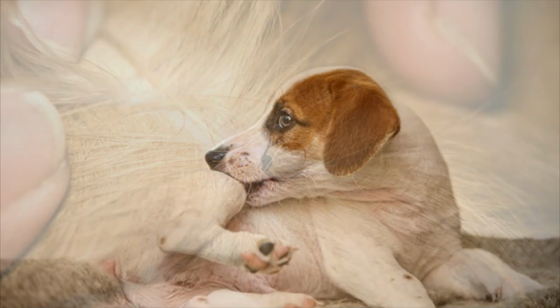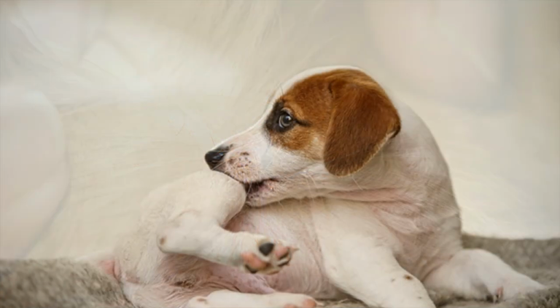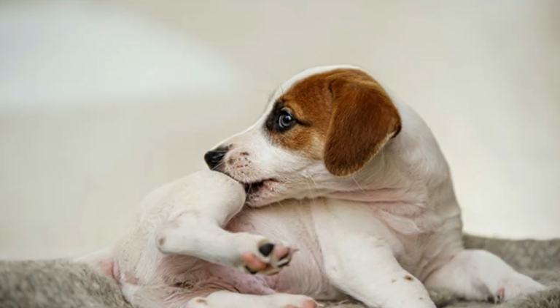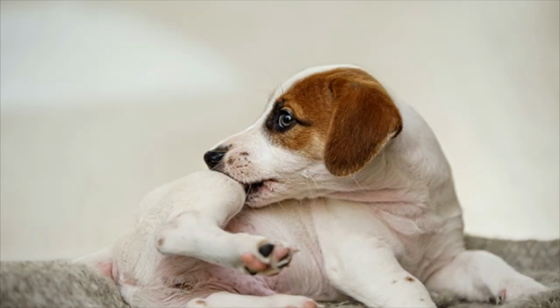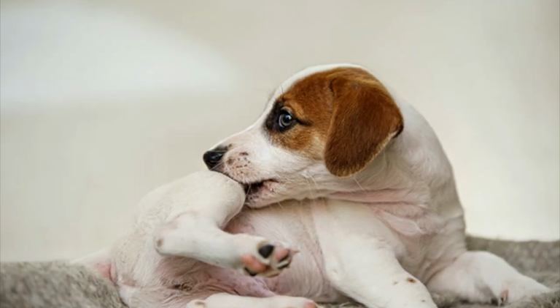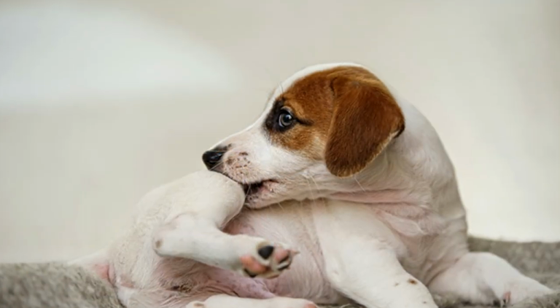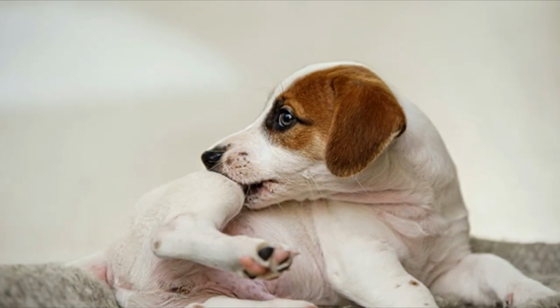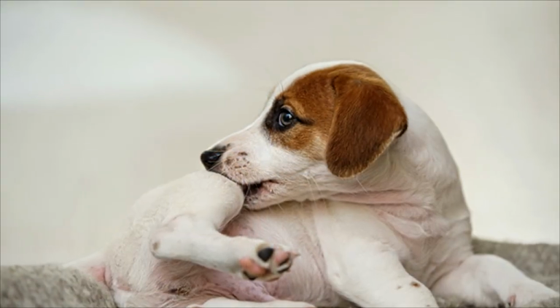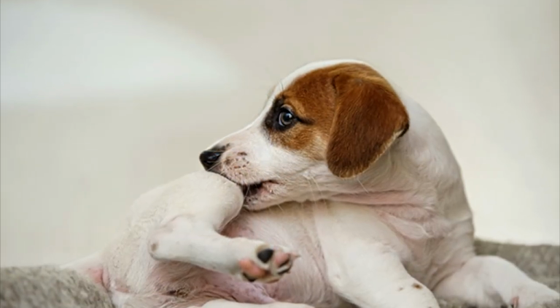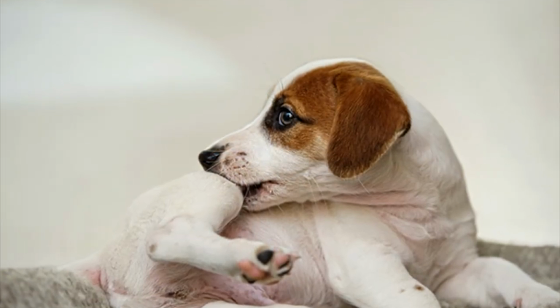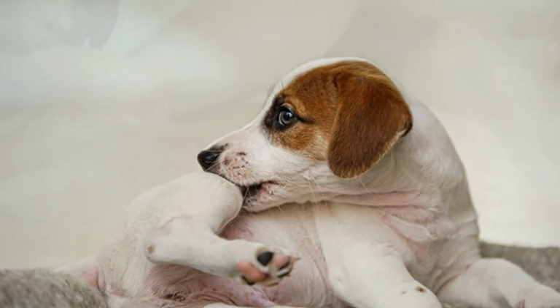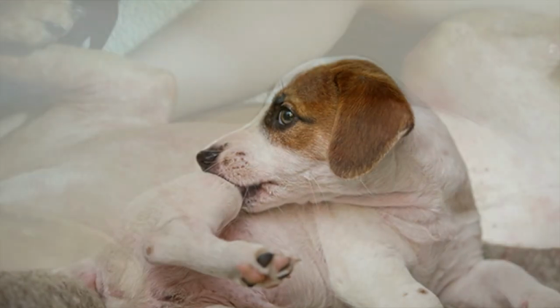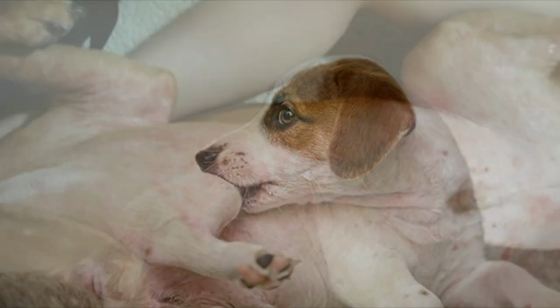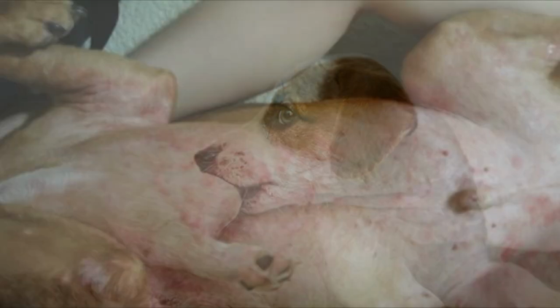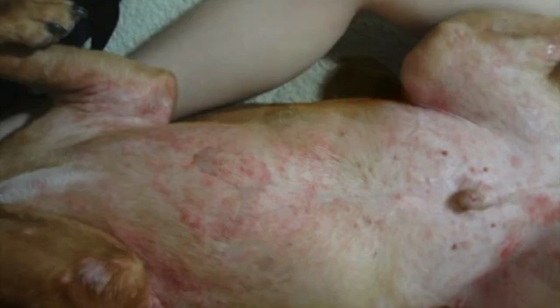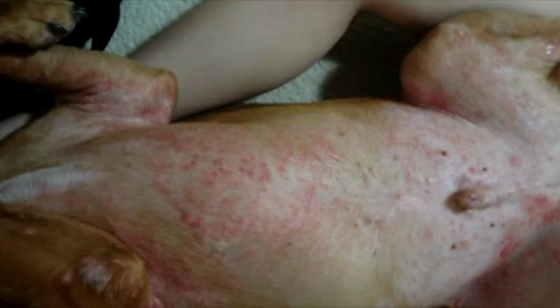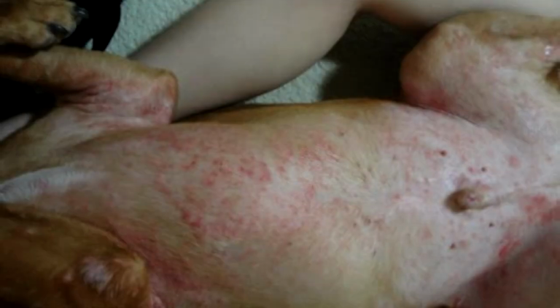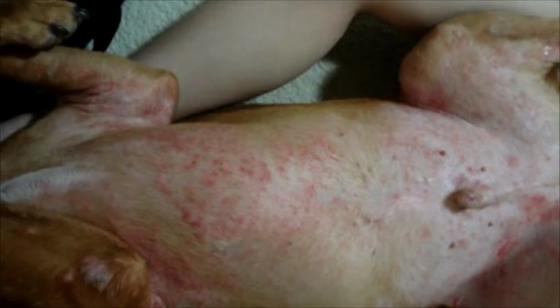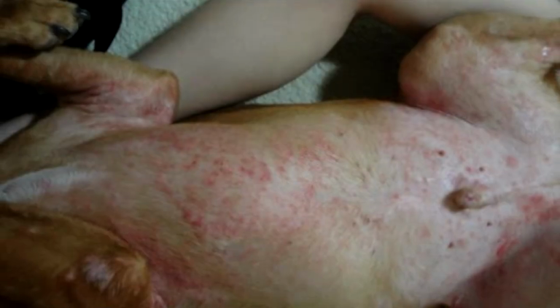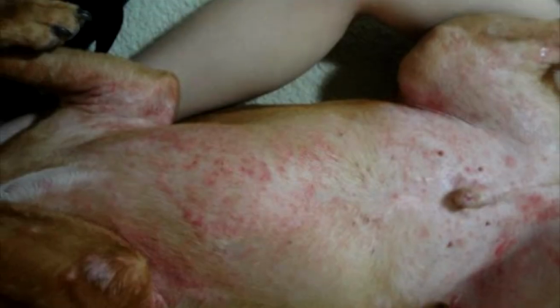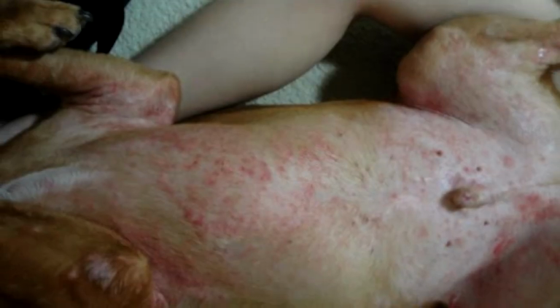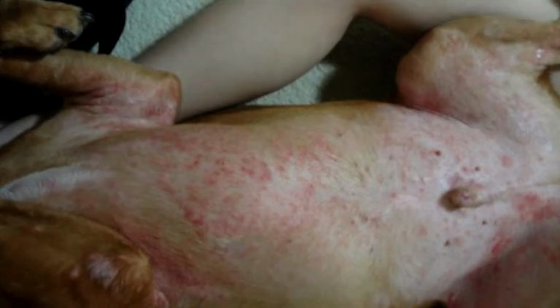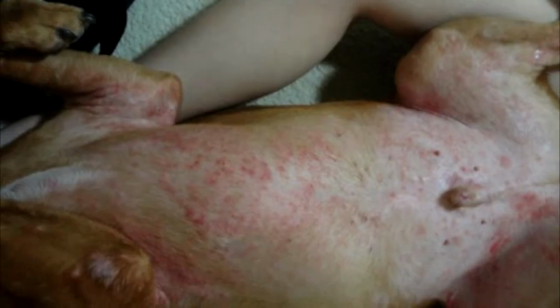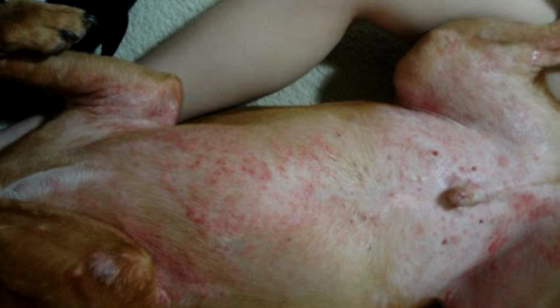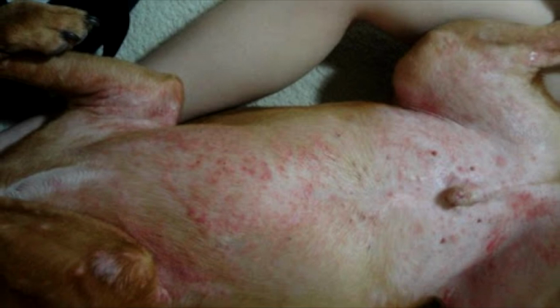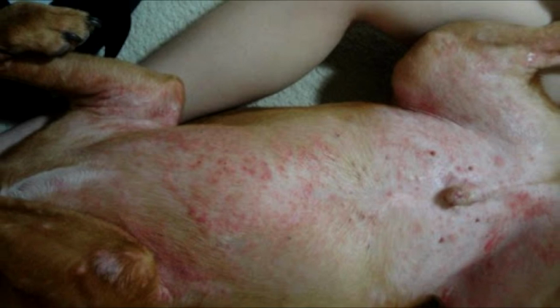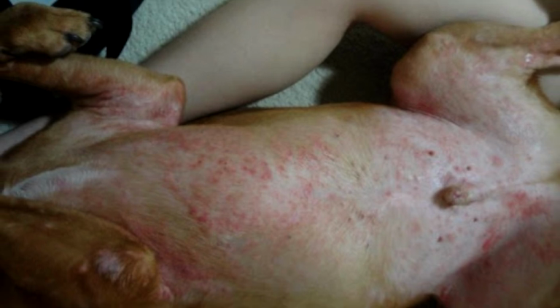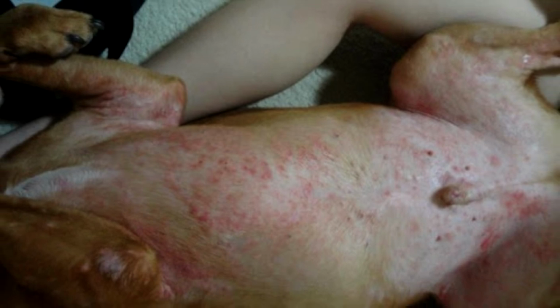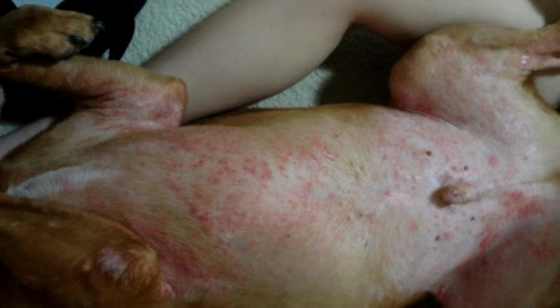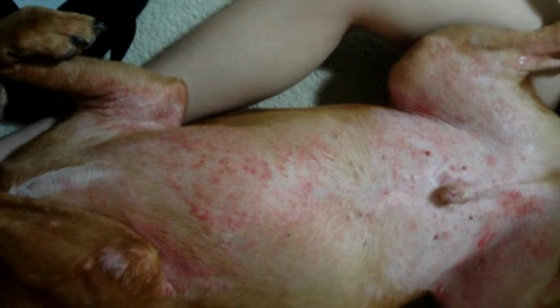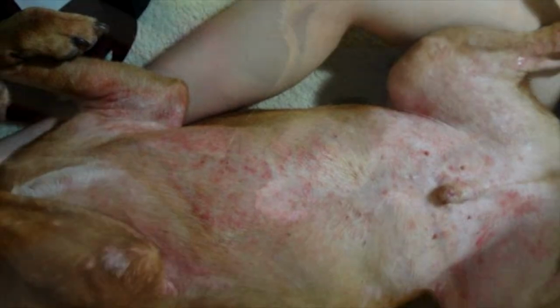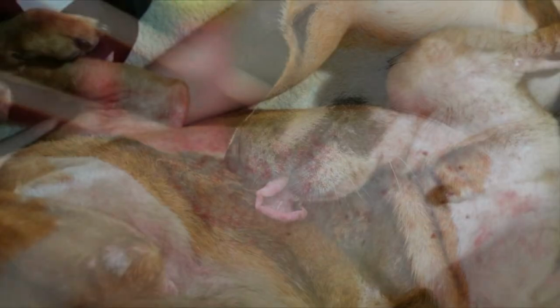Dust mites are a common allergen for dogs. Dust mites can cause redness, itching, and dermatitis.